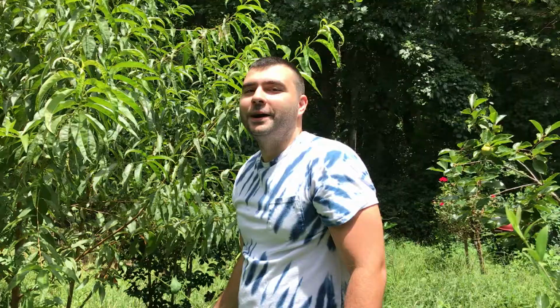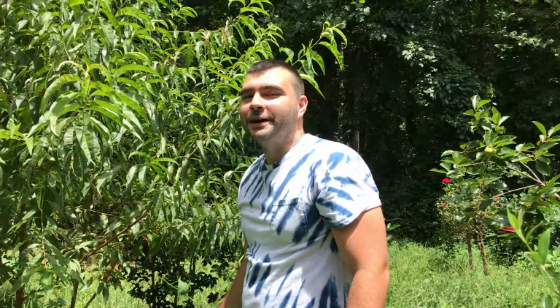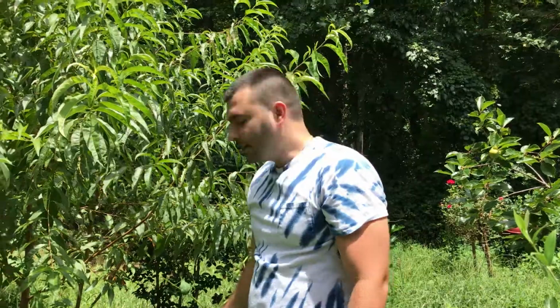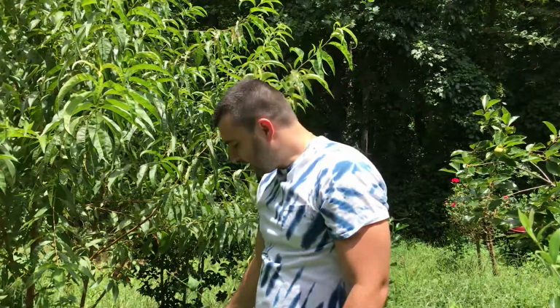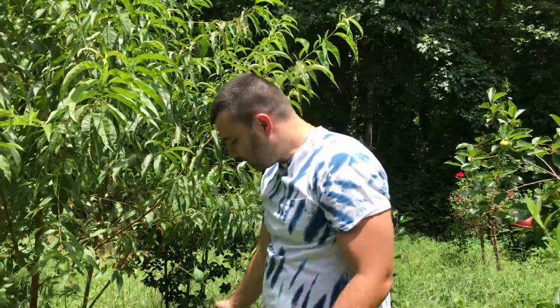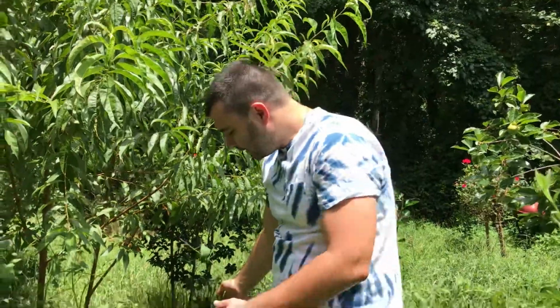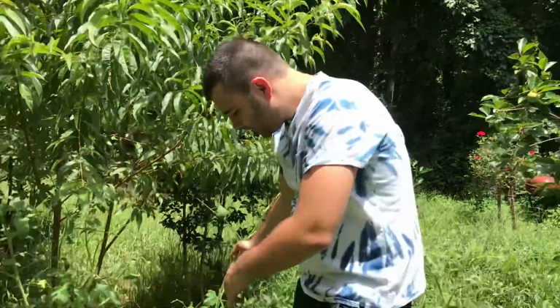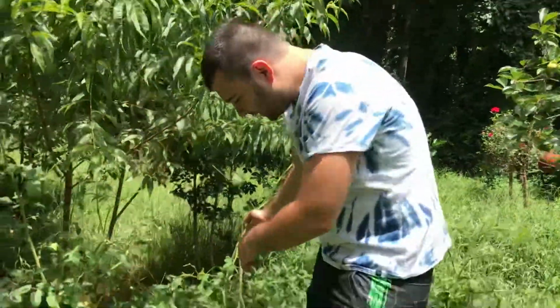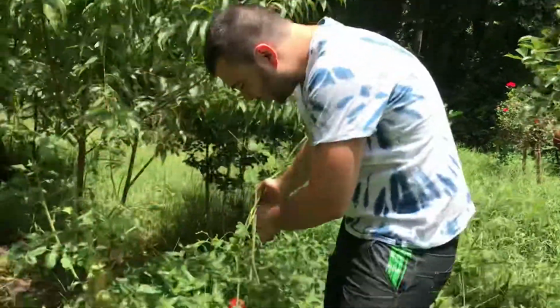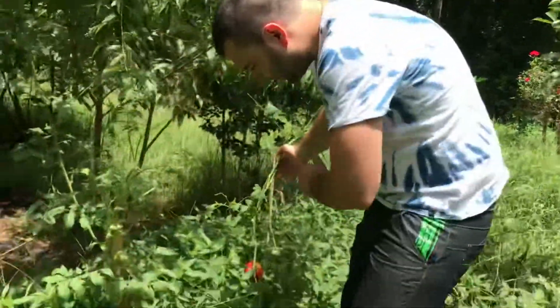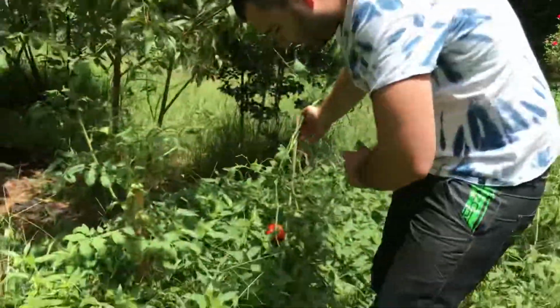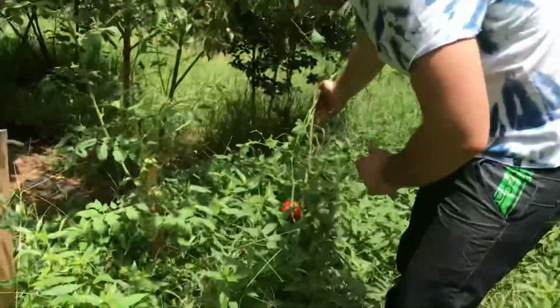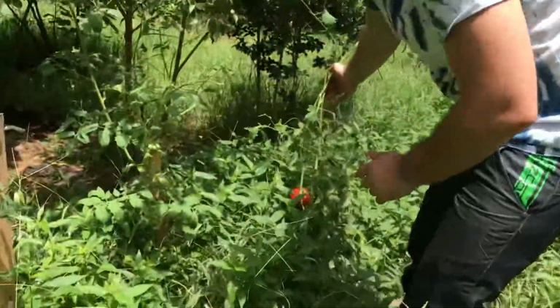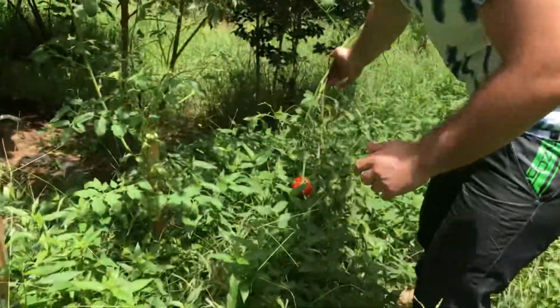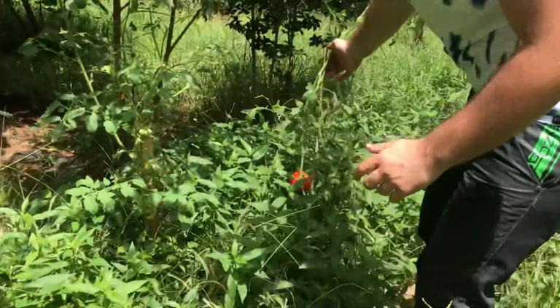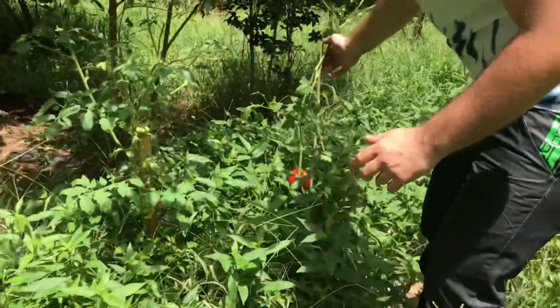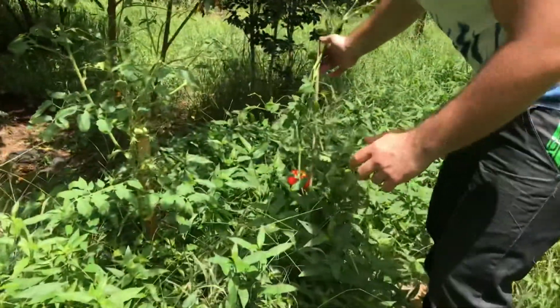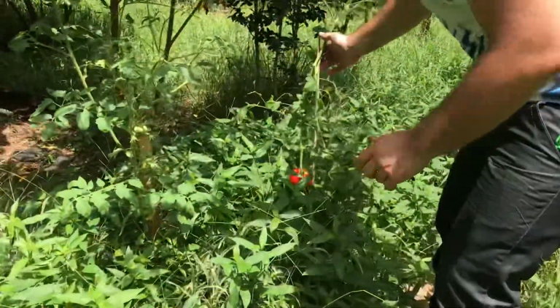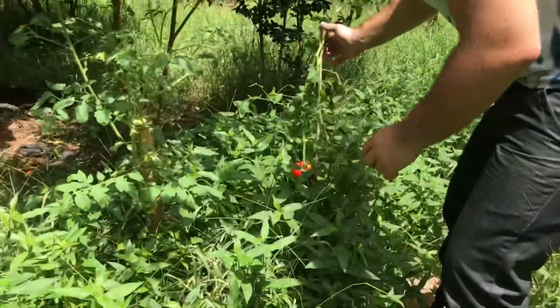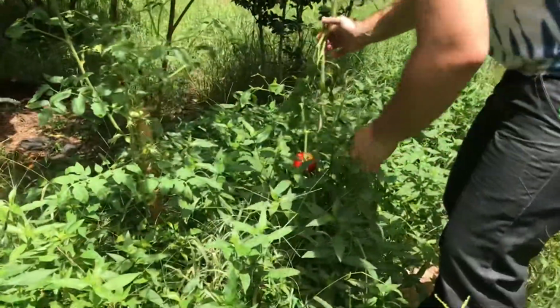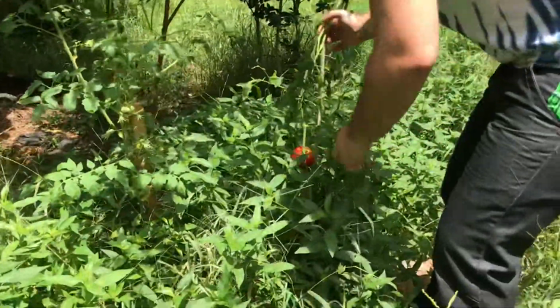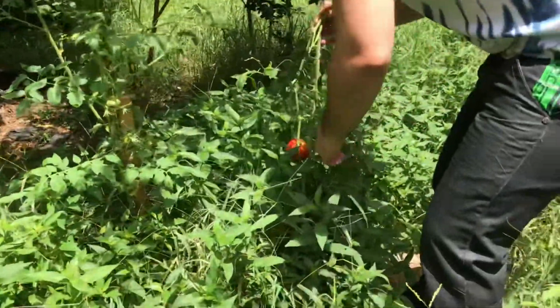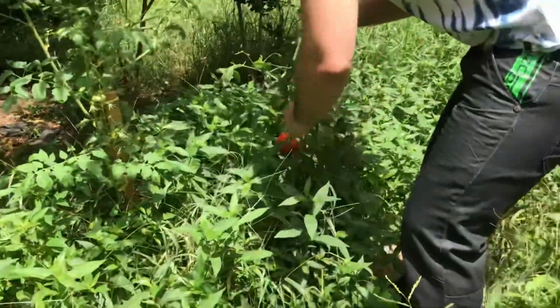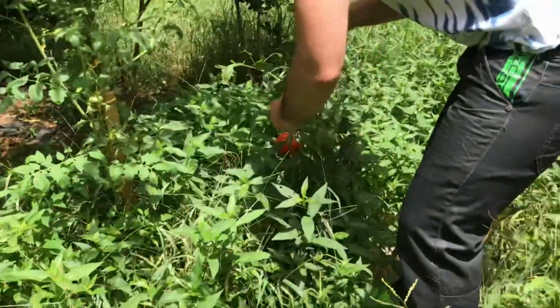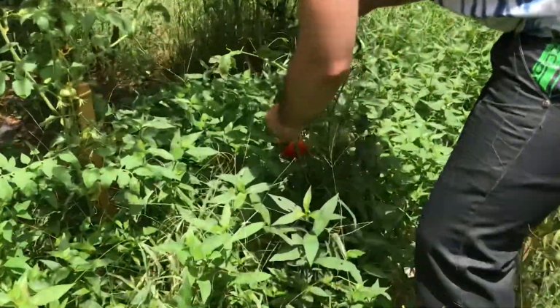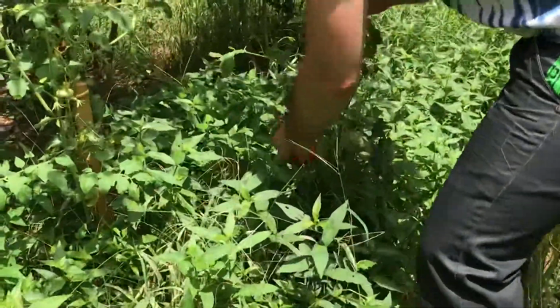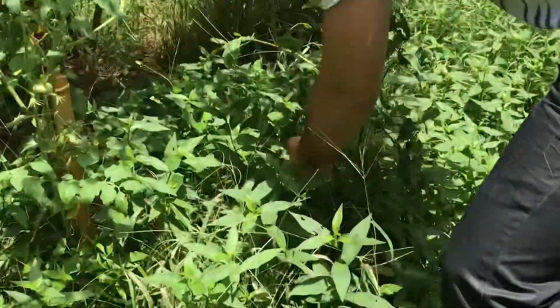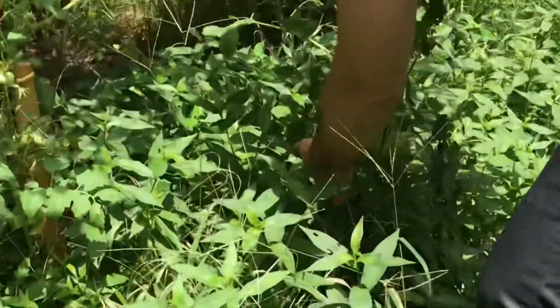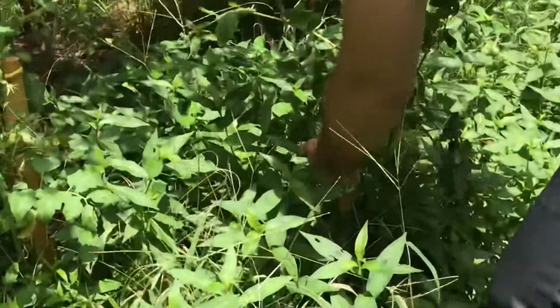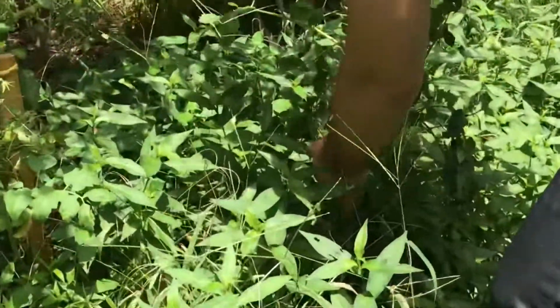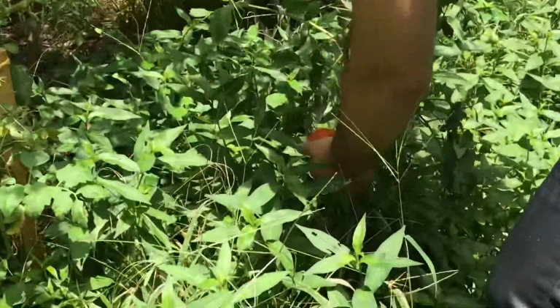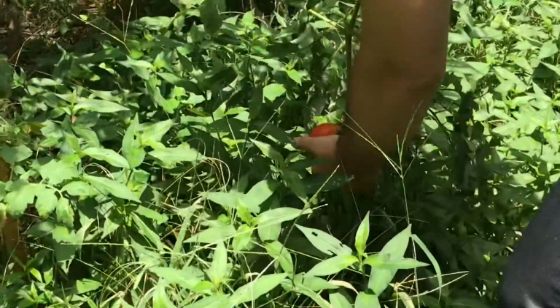Hi guys, how are you? We got tomato at our farm.